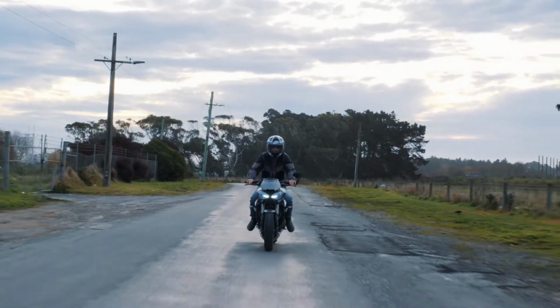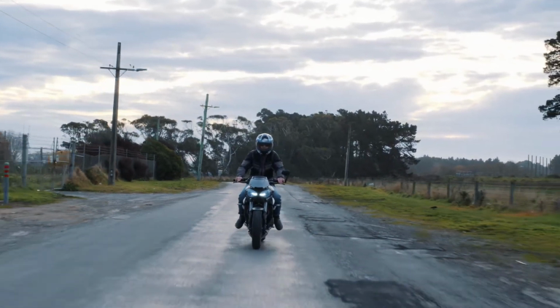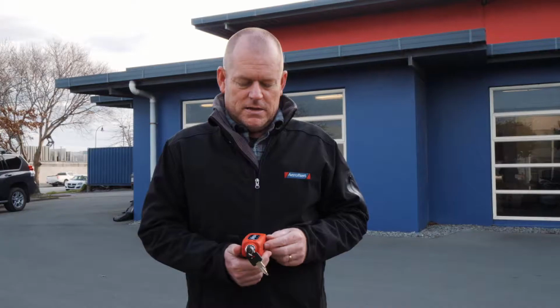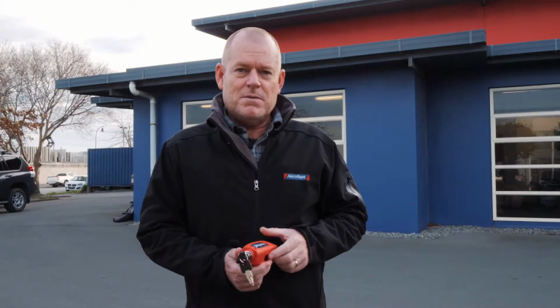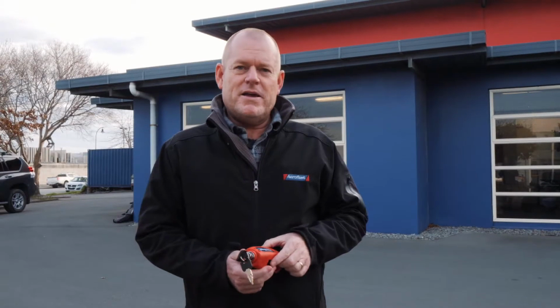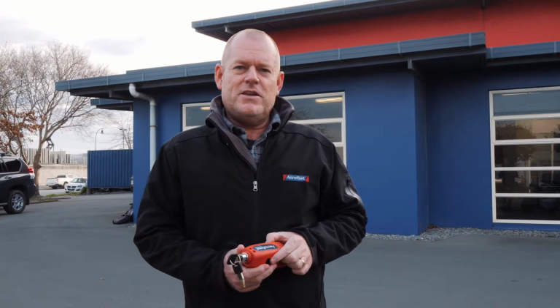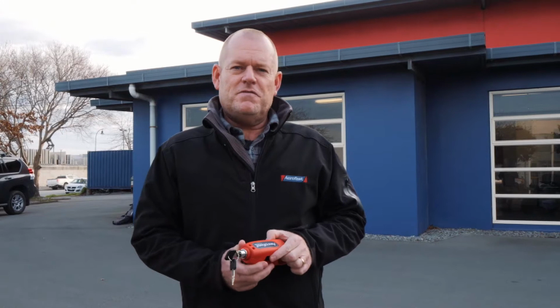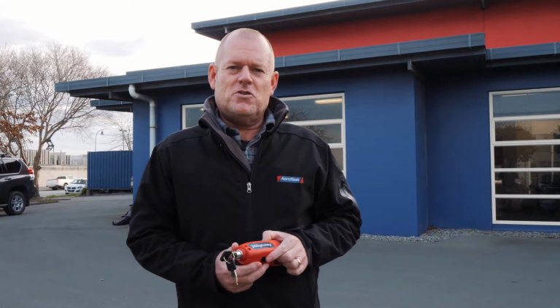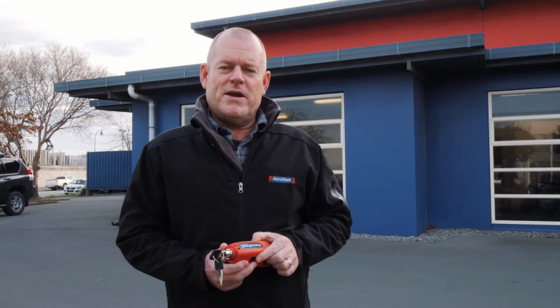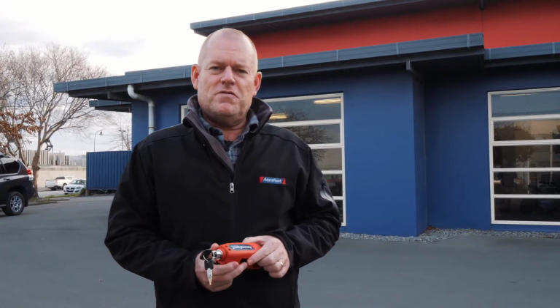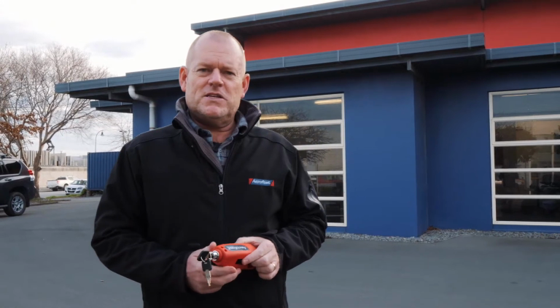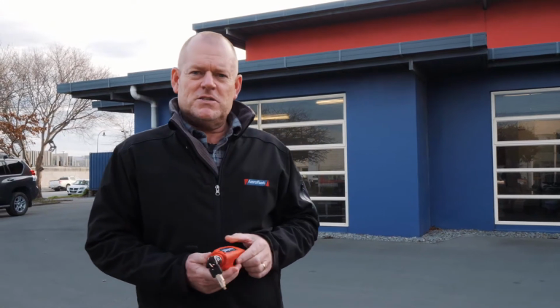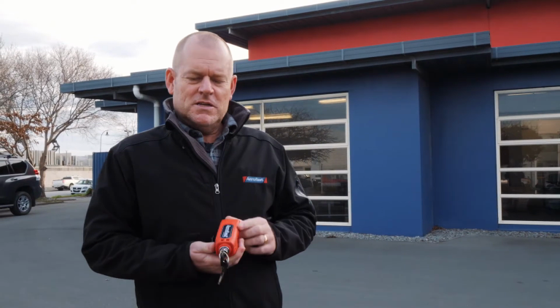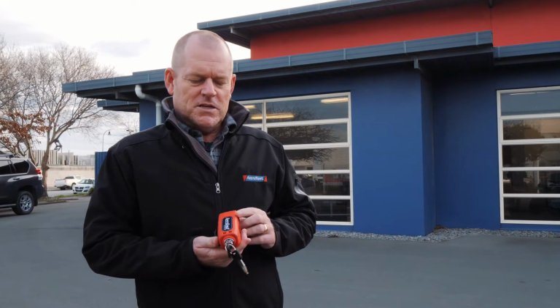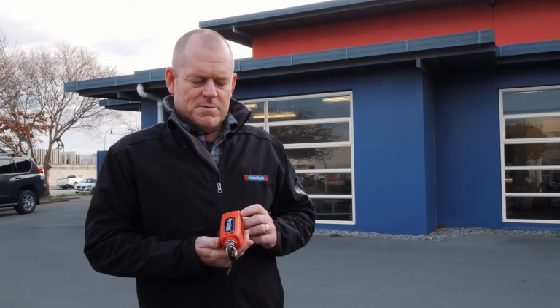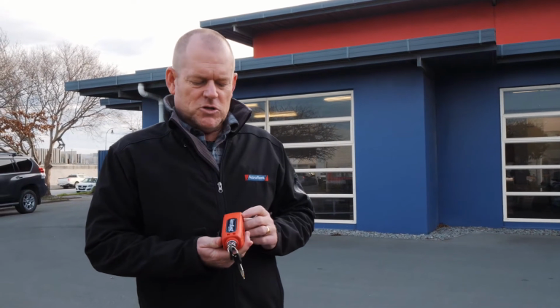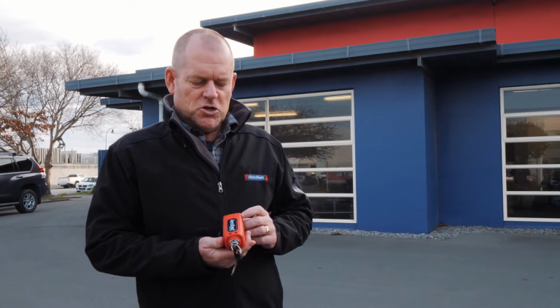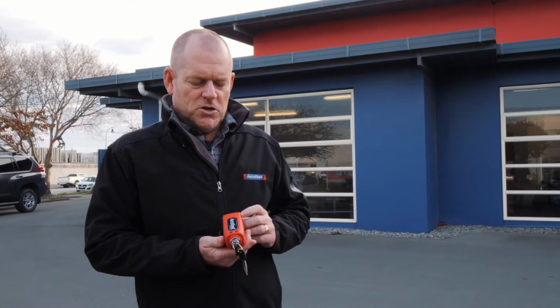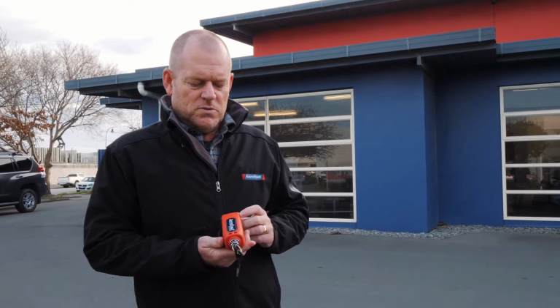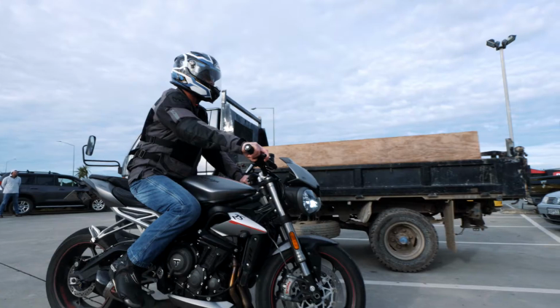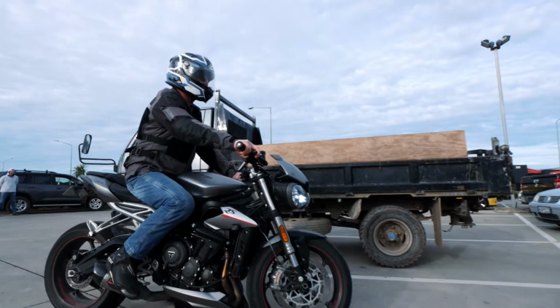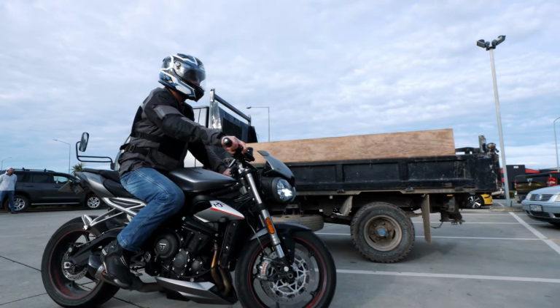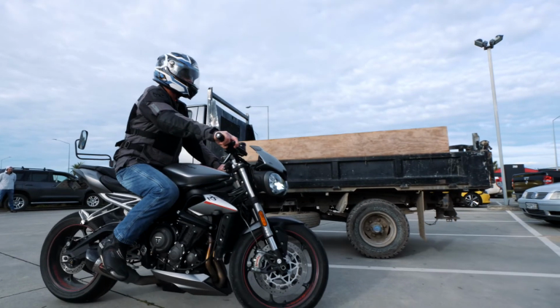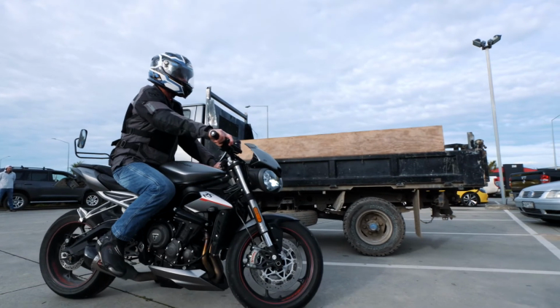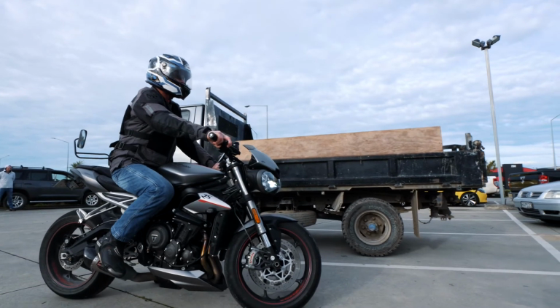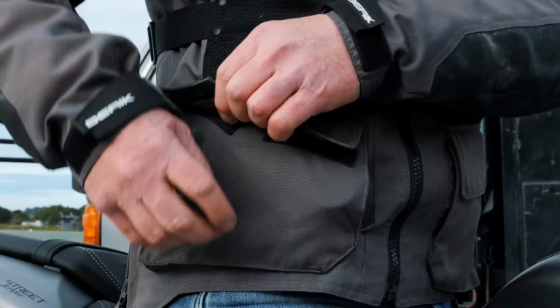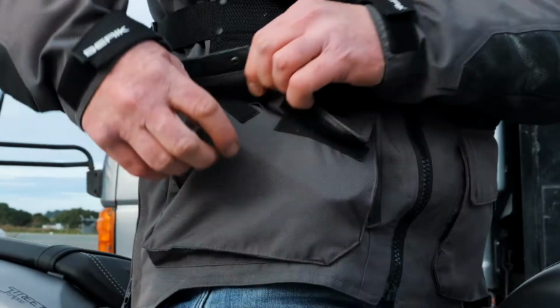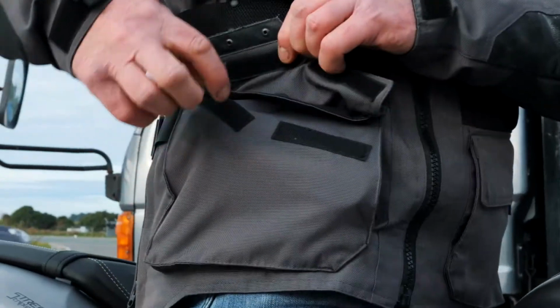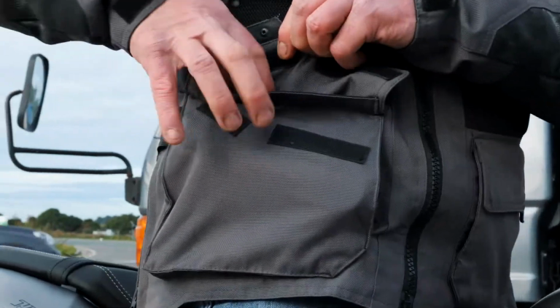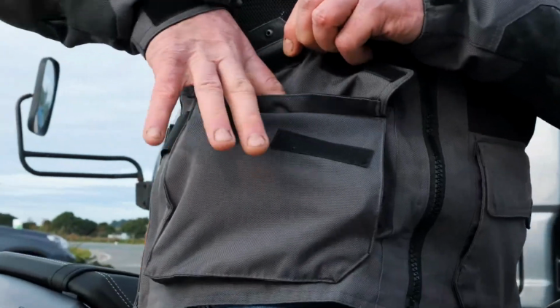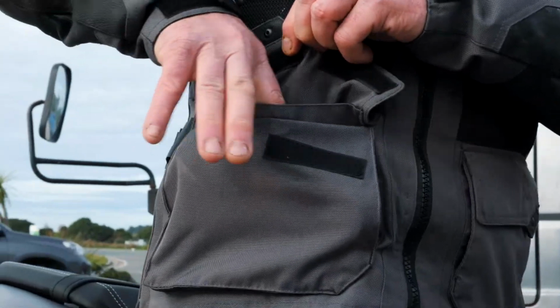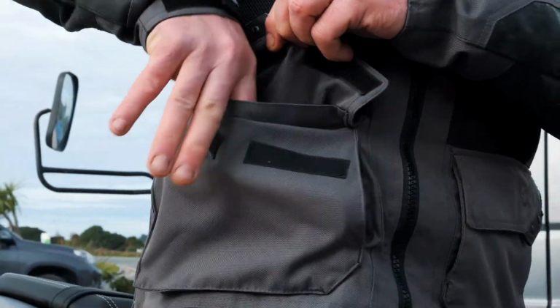Hi, I'm Eddie from AeroFast. Today I'm going to show you how to use our AeroFast motorcycle lock.